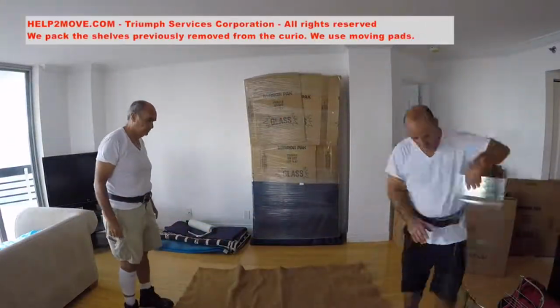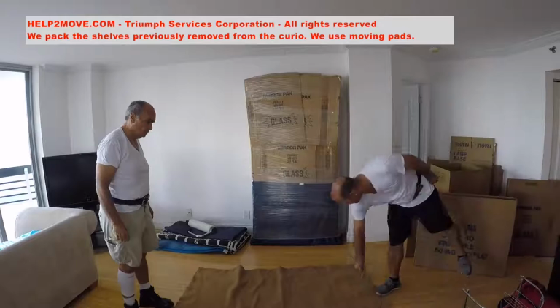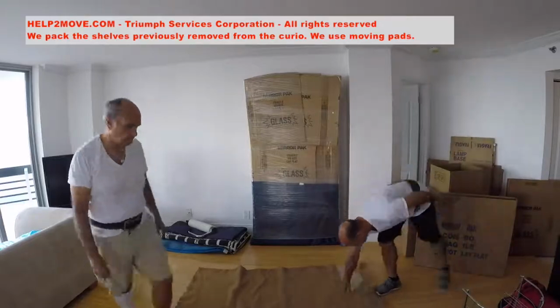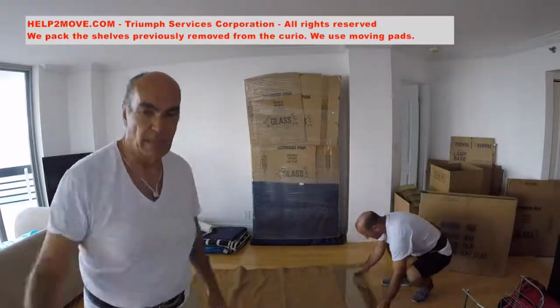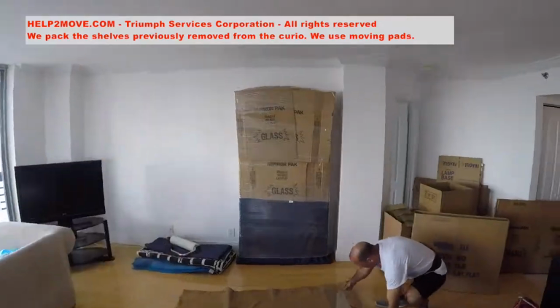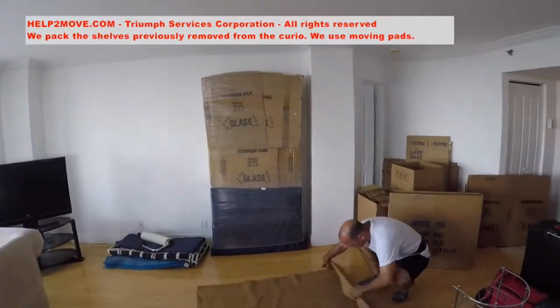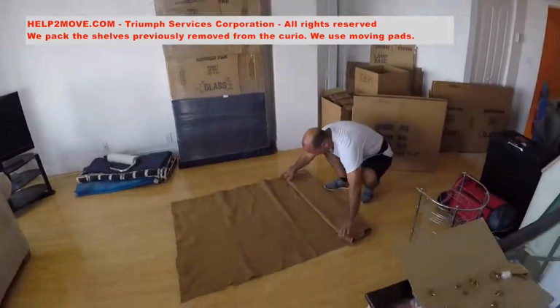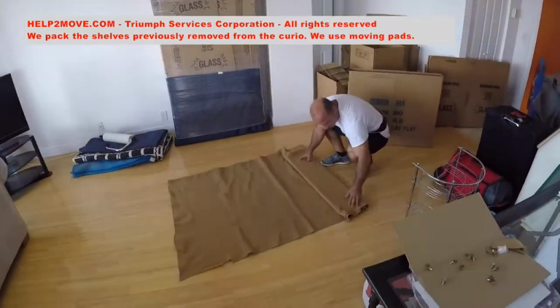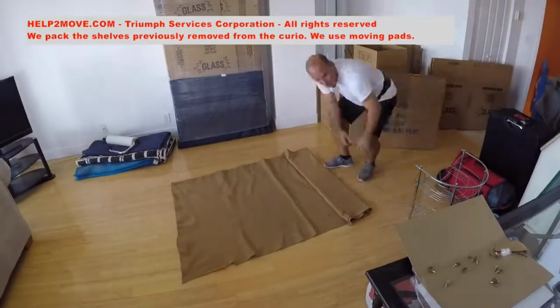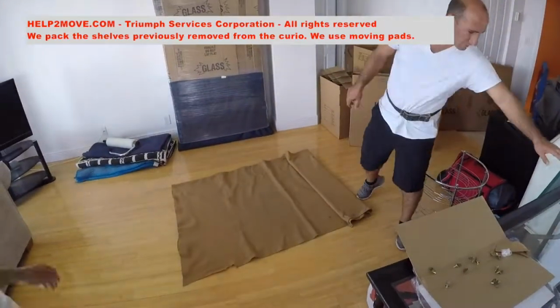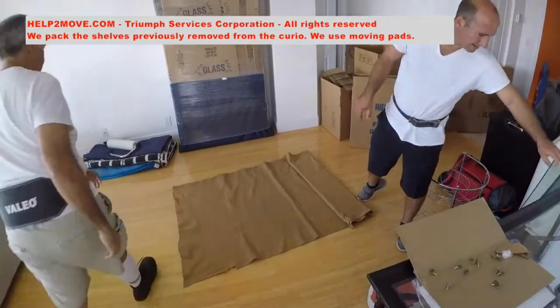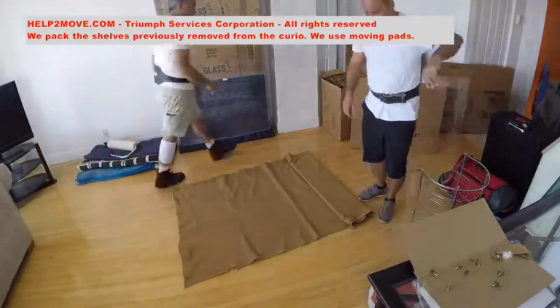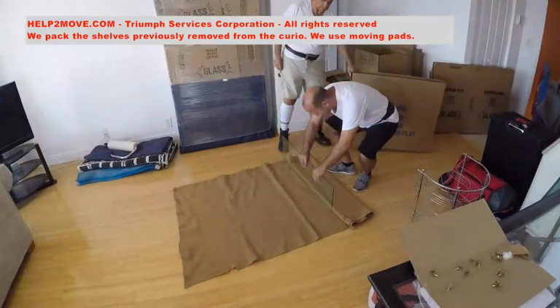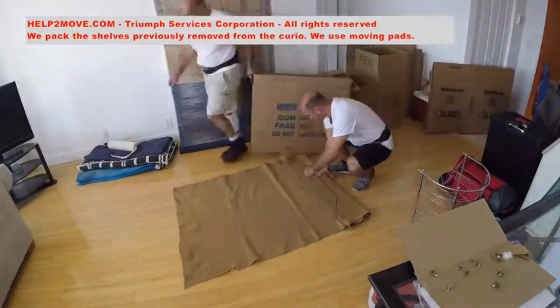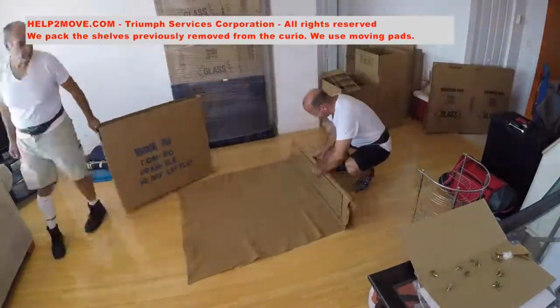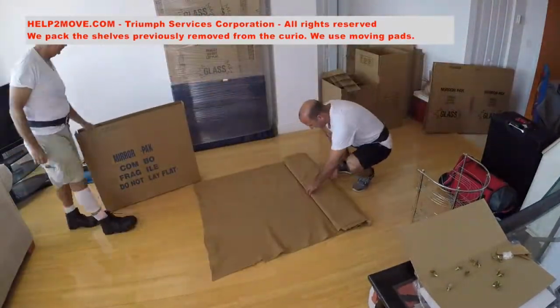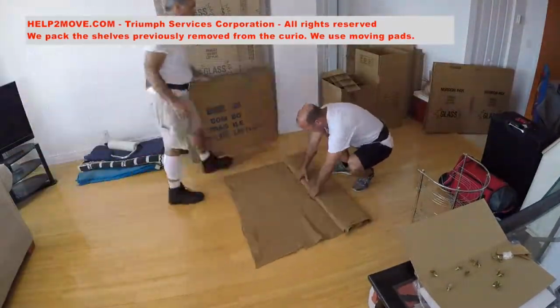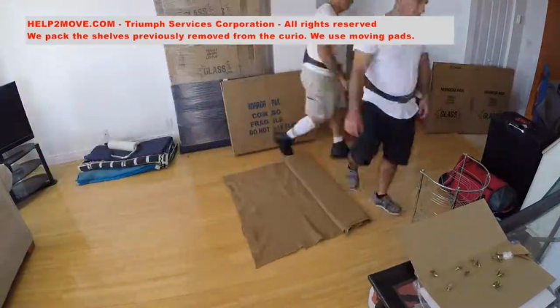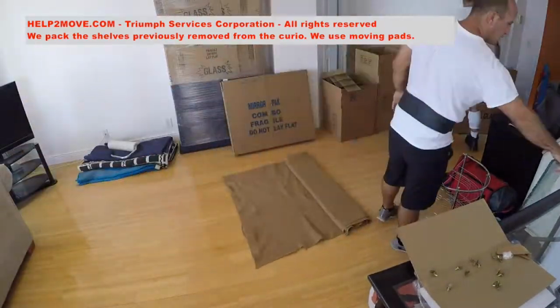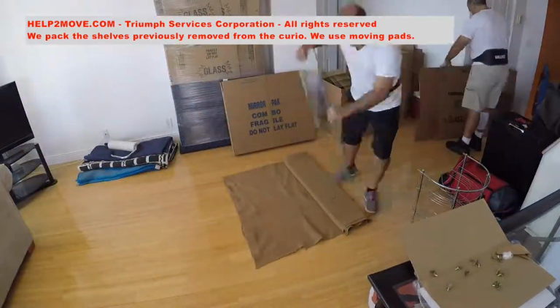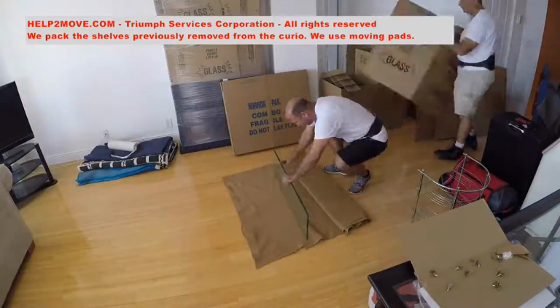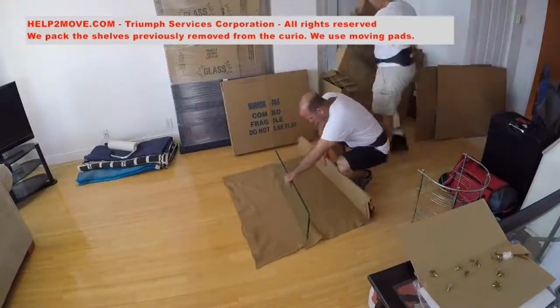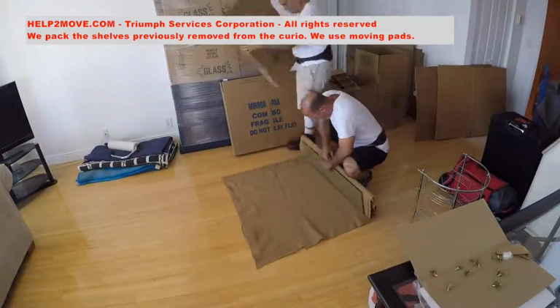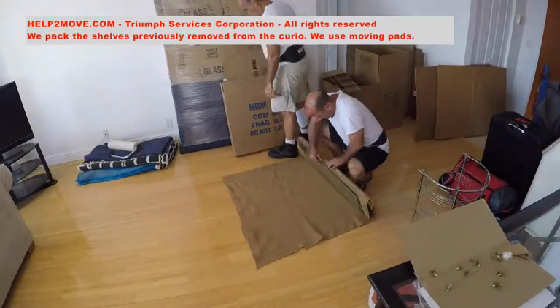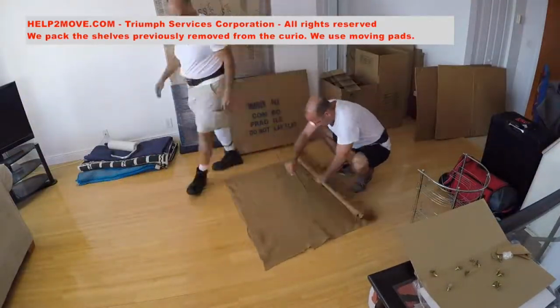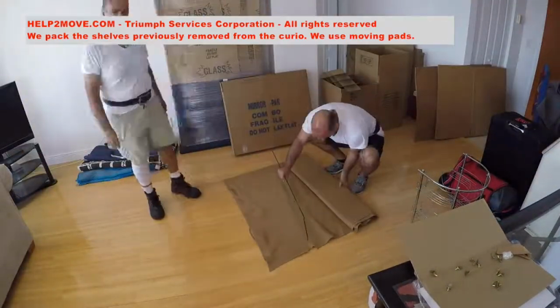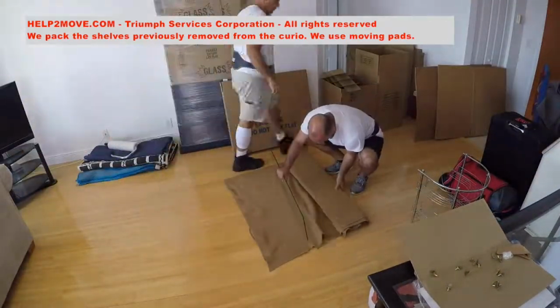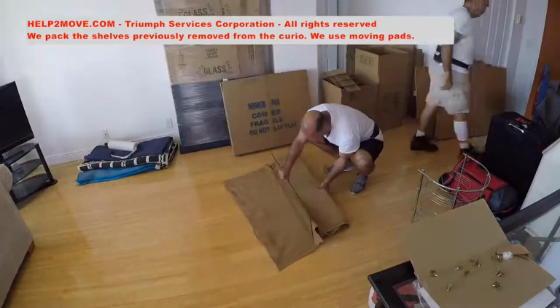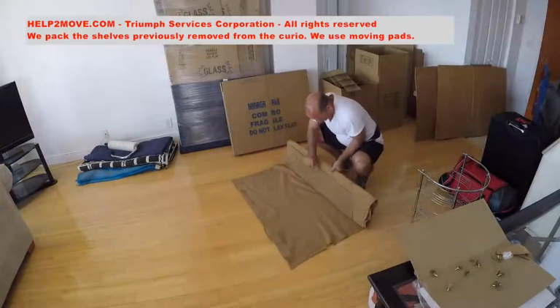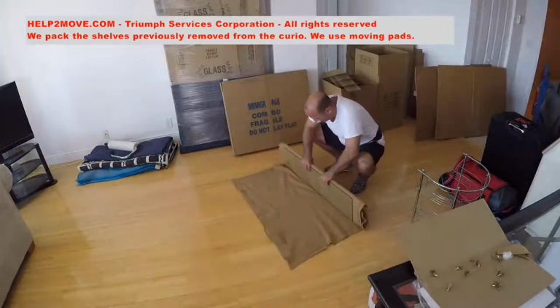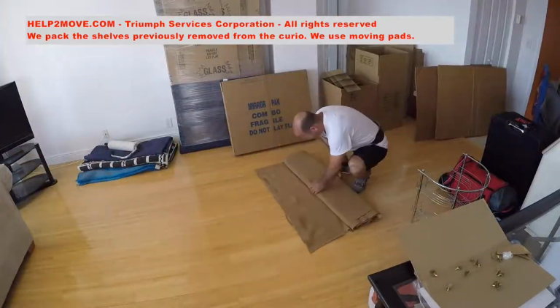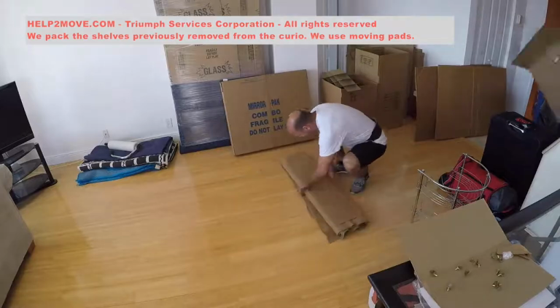Next the shelves are wrapped with moving pads and put inside of a box.